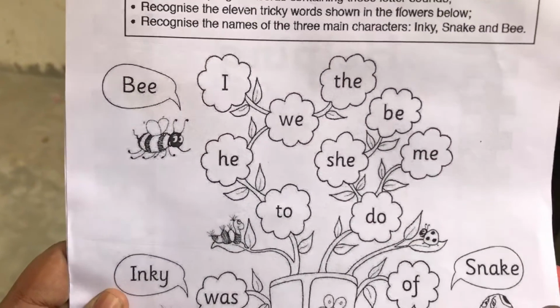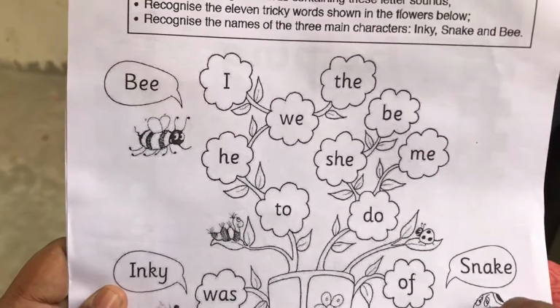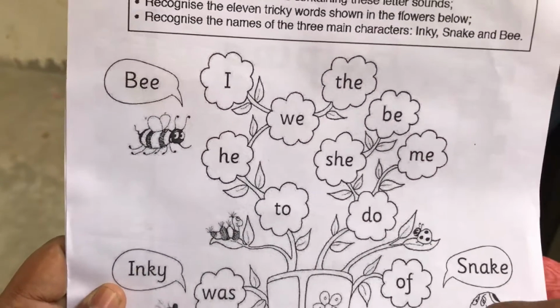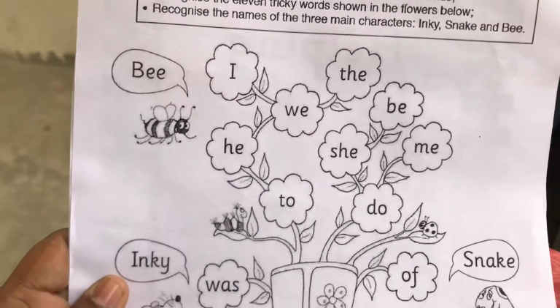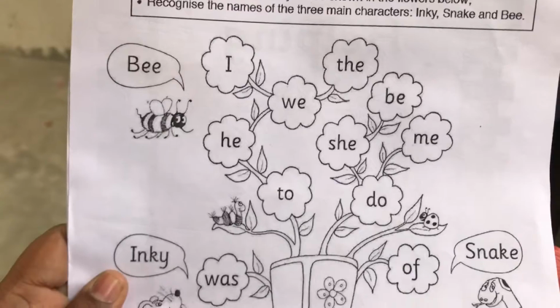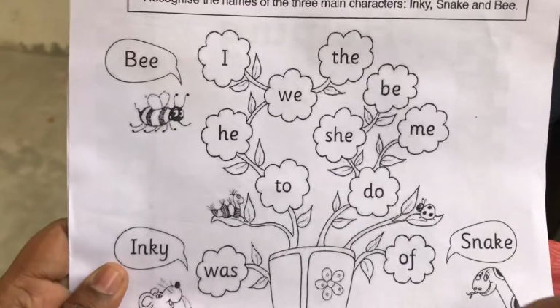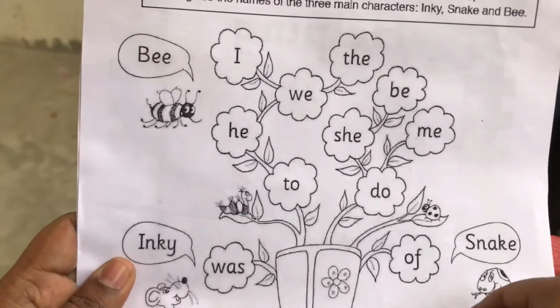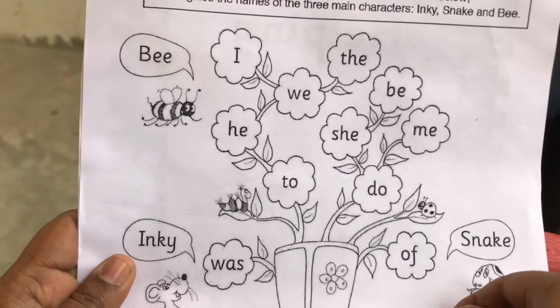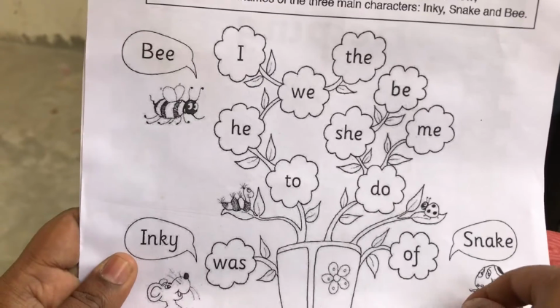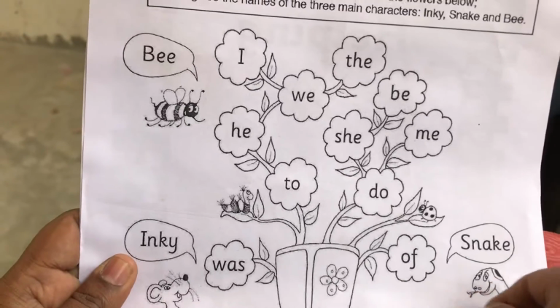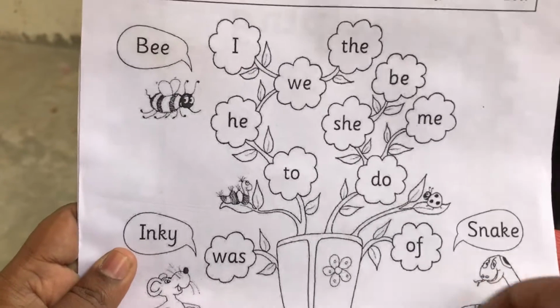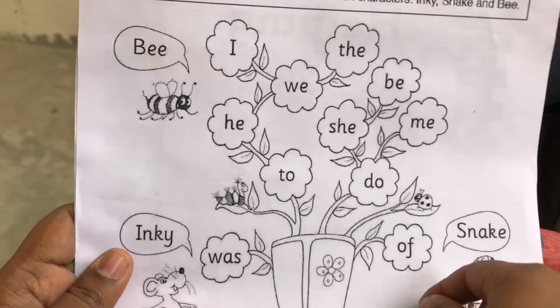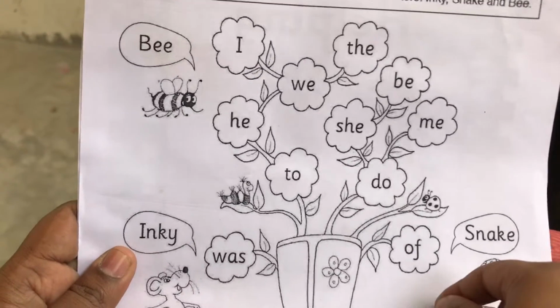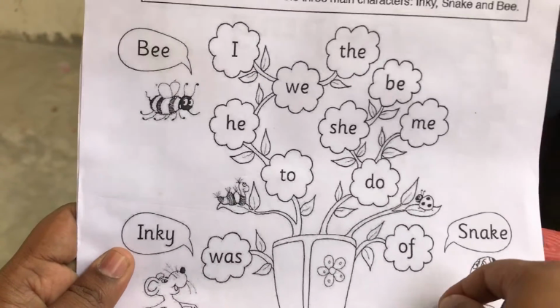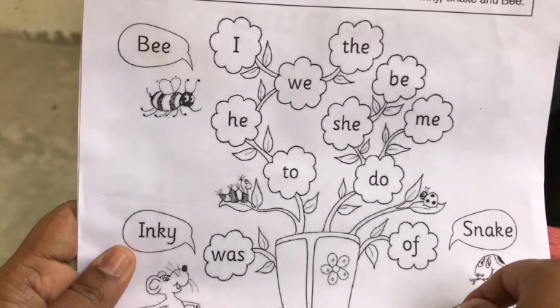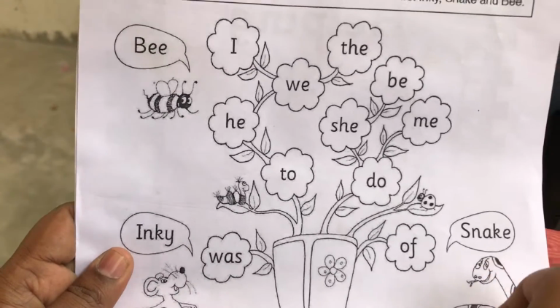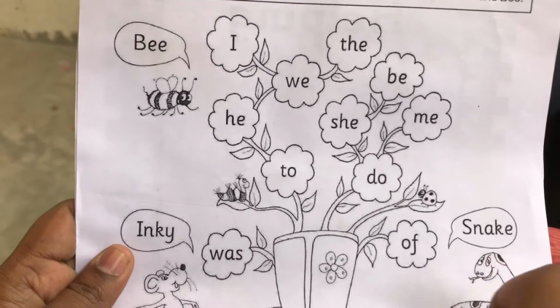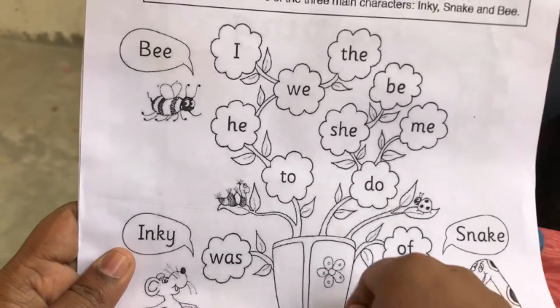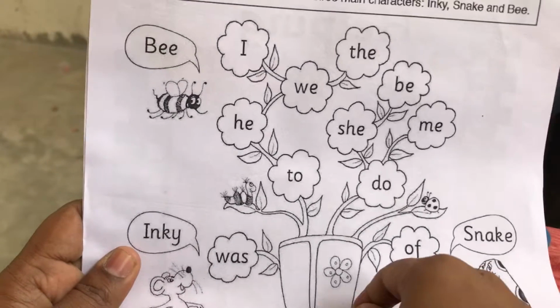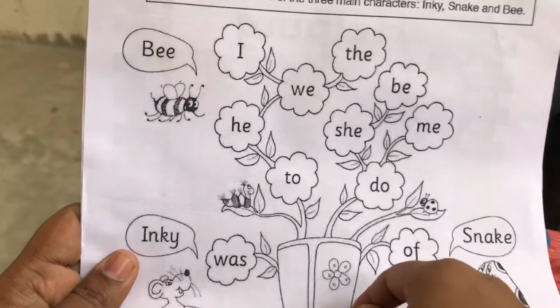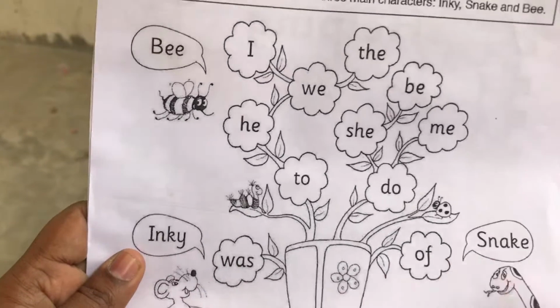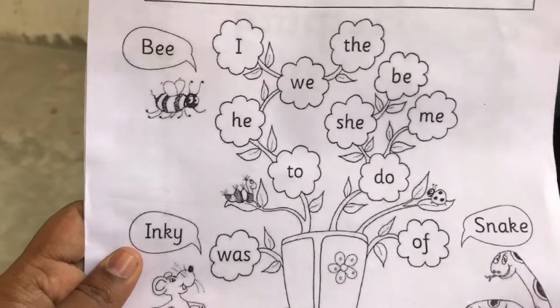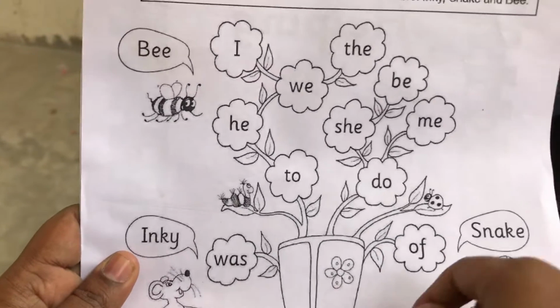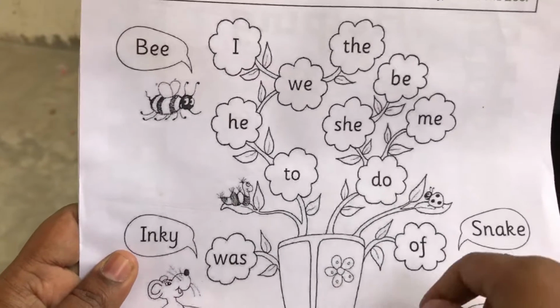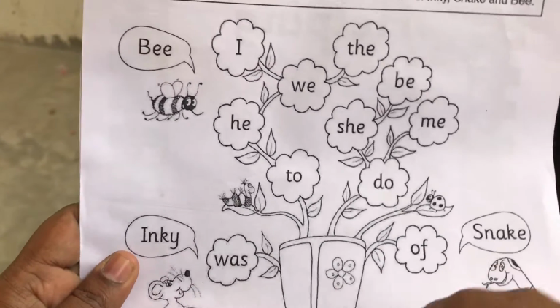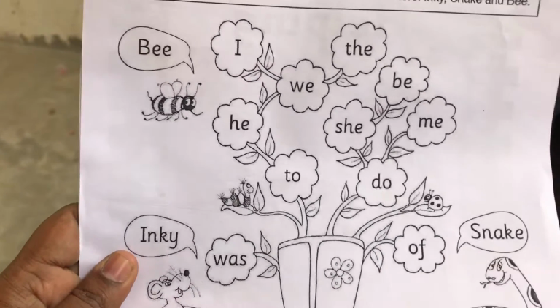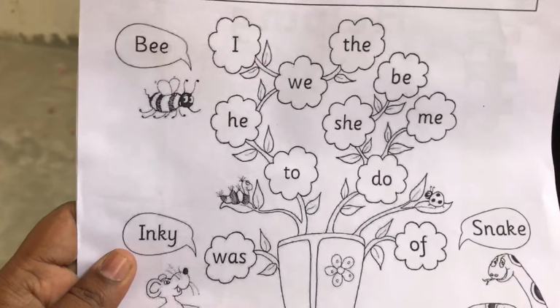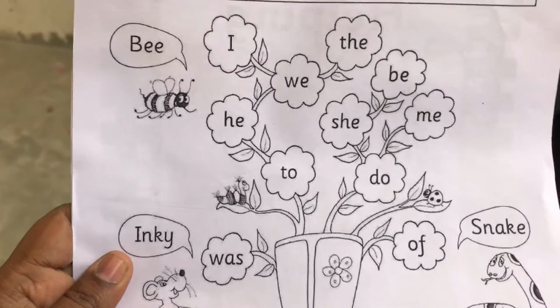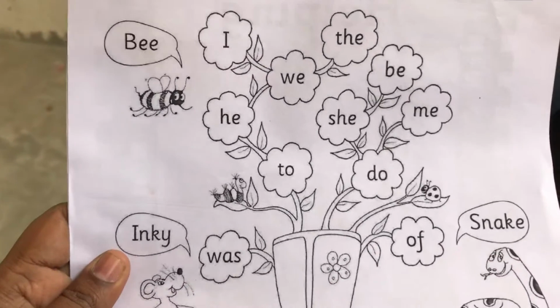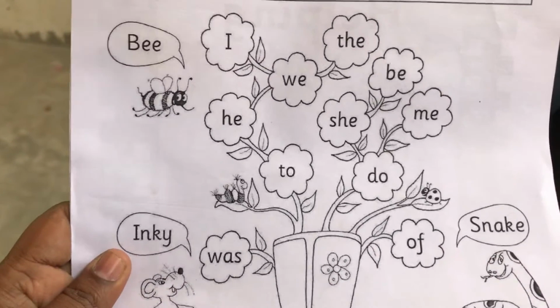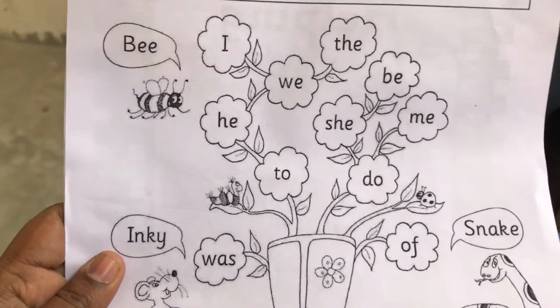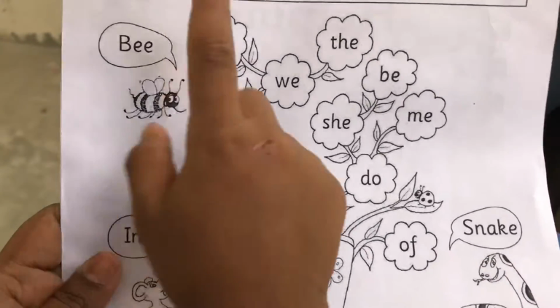Okay, Shakti? Yes, ready, Shakti? Yeah. Point the word, Shakti. One by one.